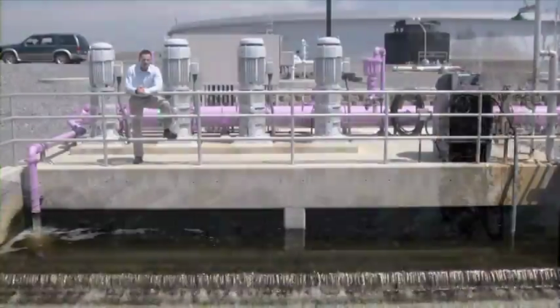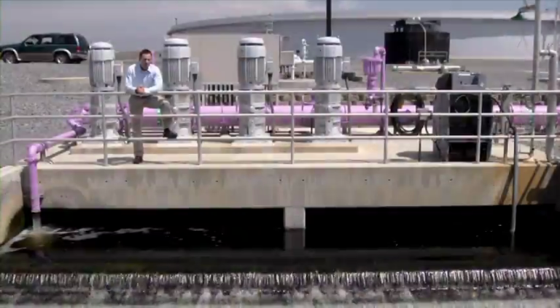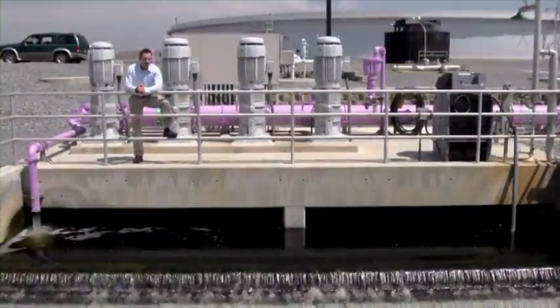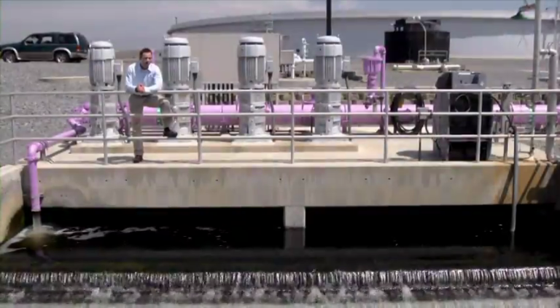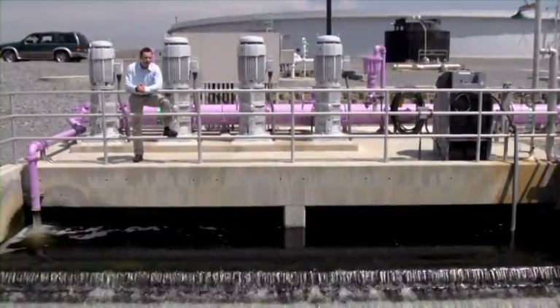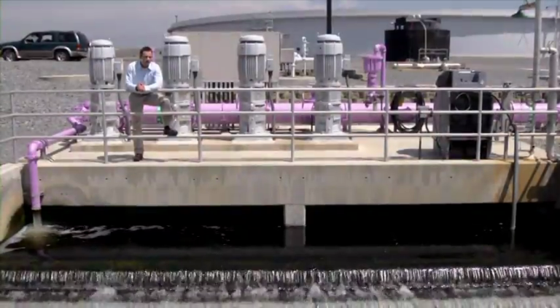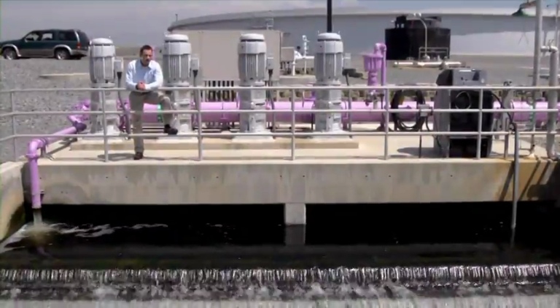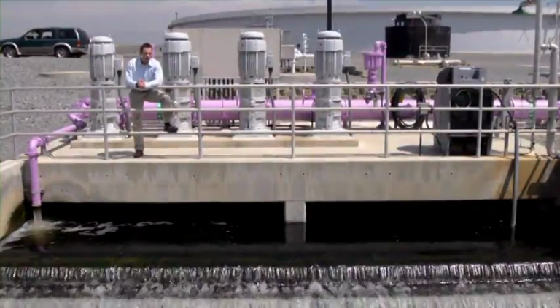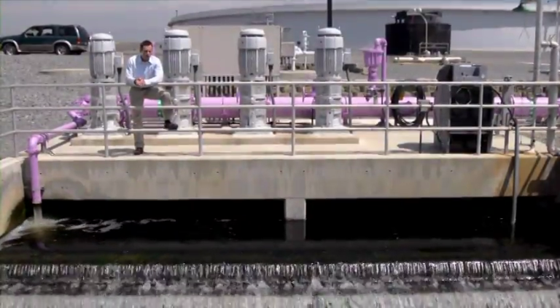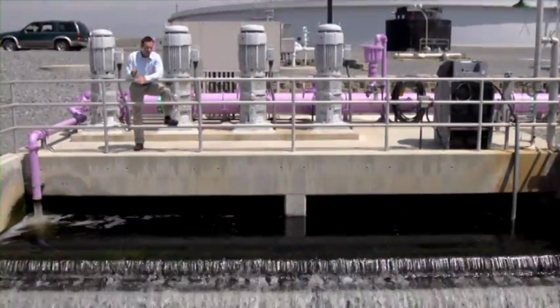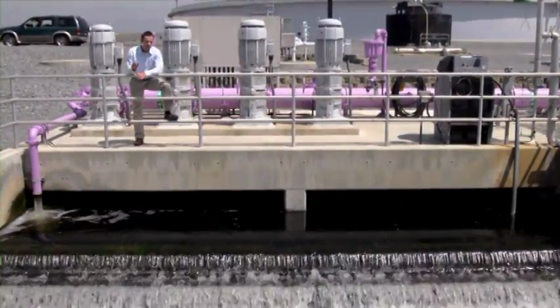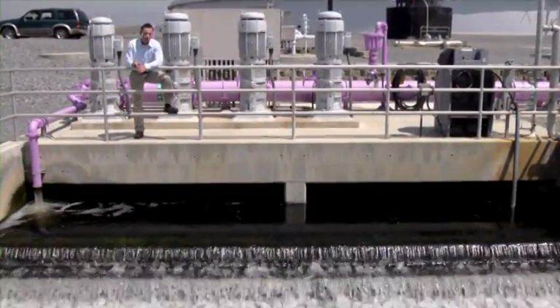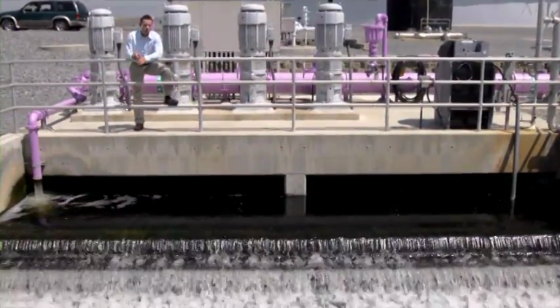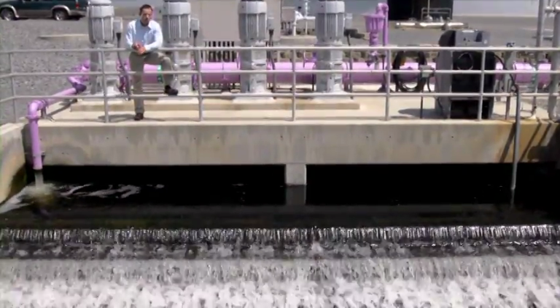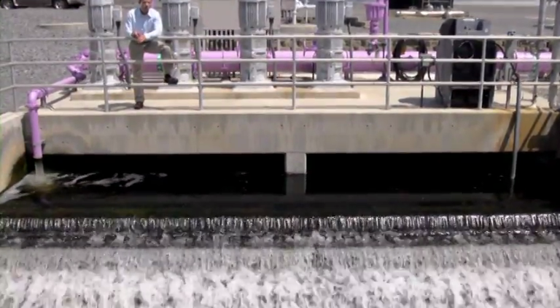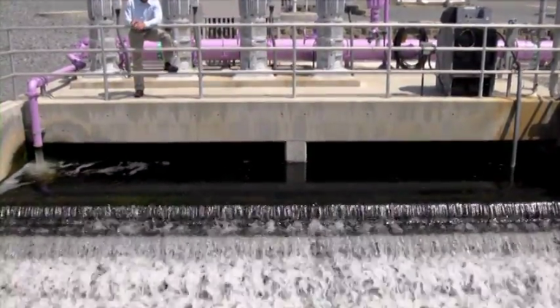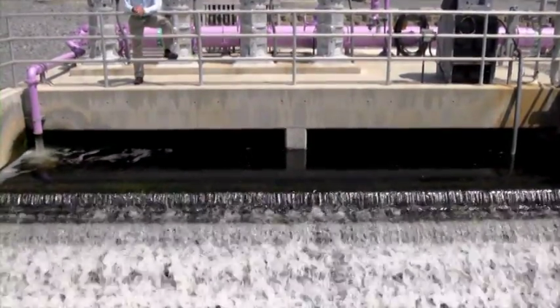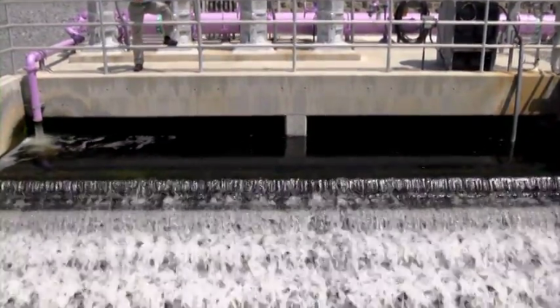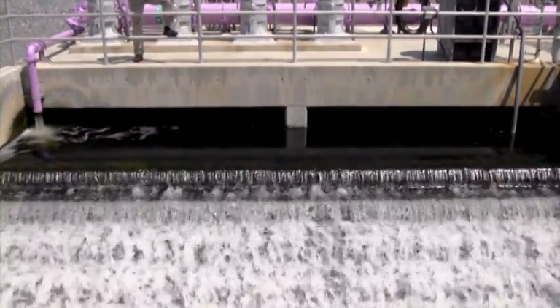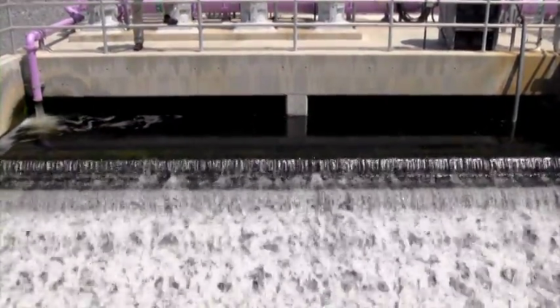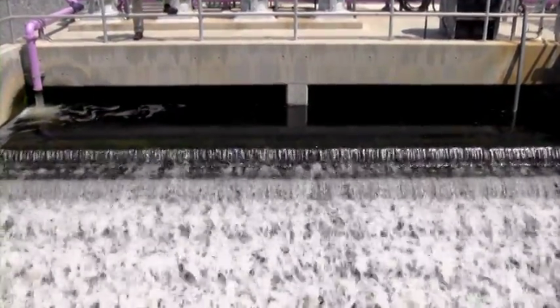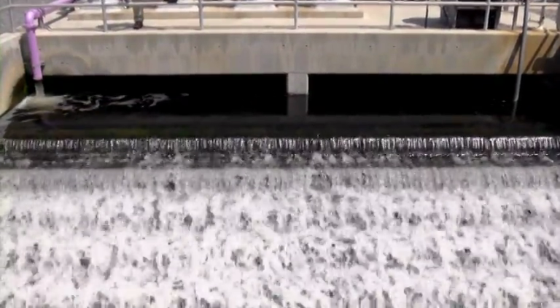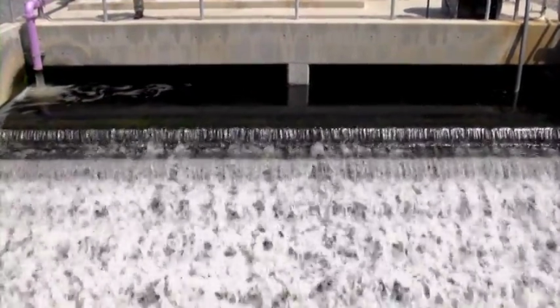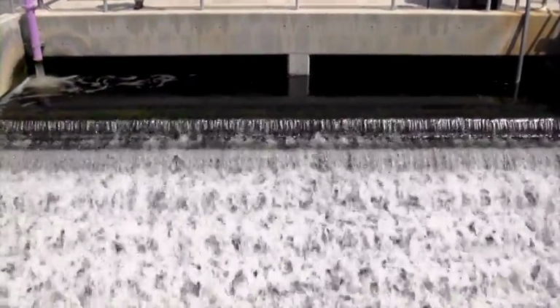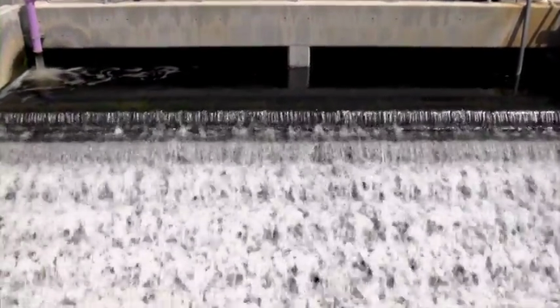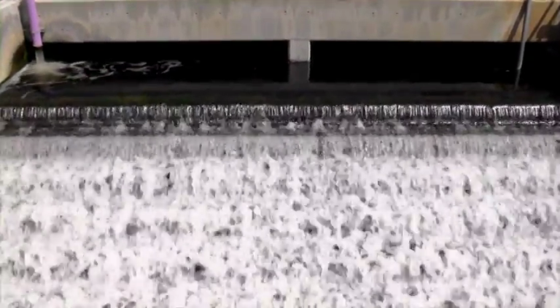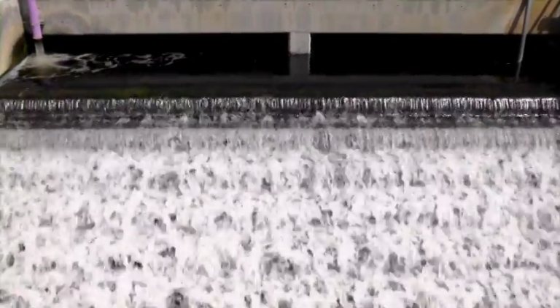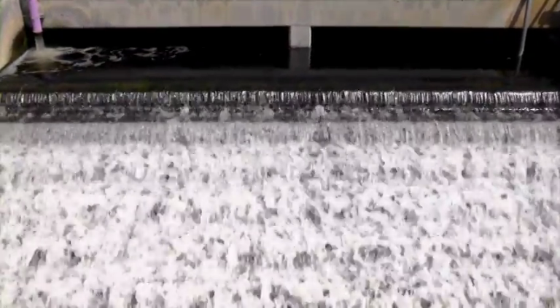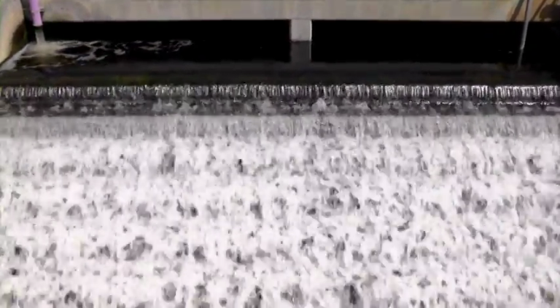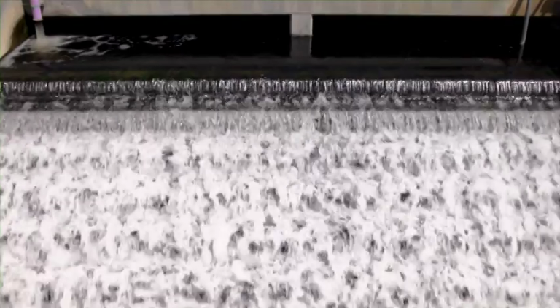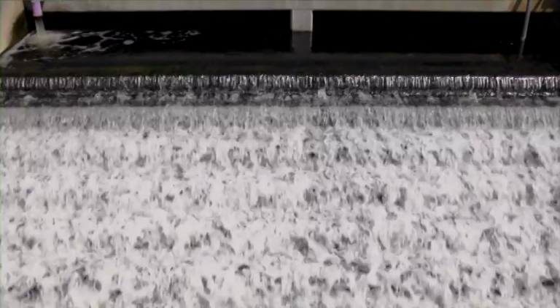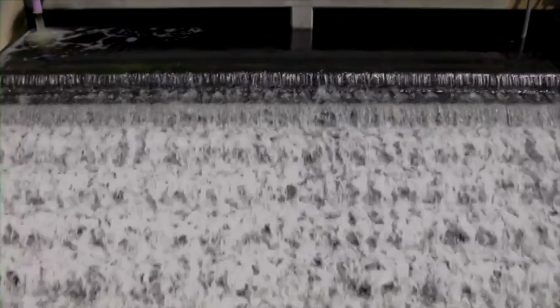From here, the water is returned to the groundwater basins and the cycle begins again.